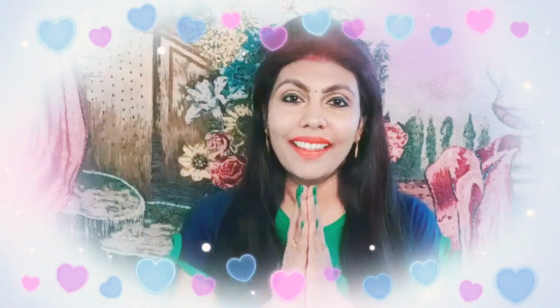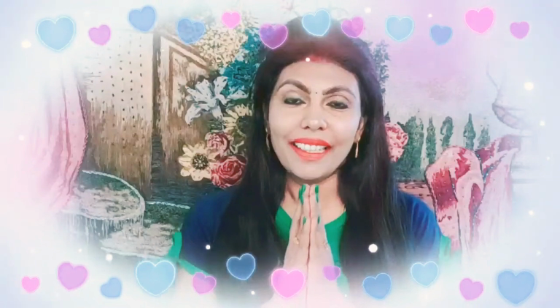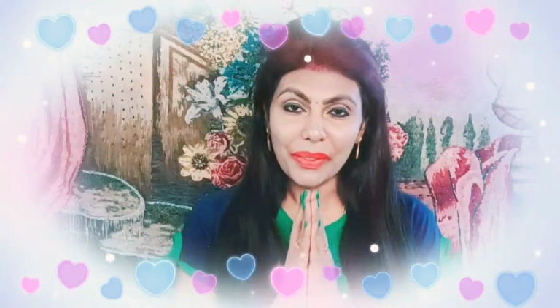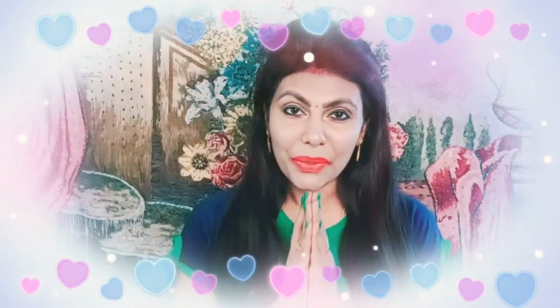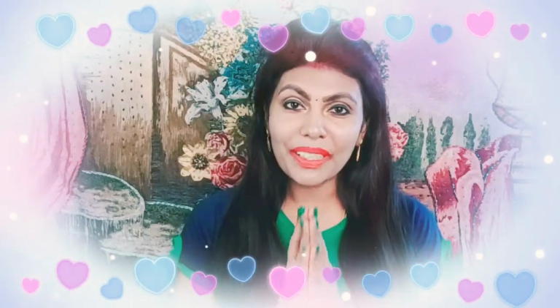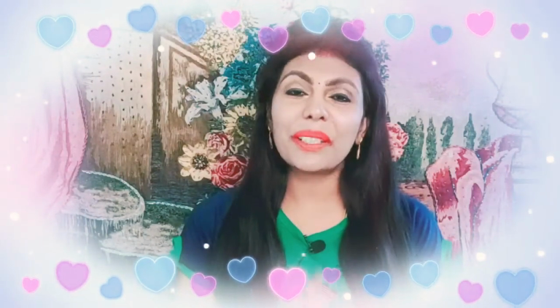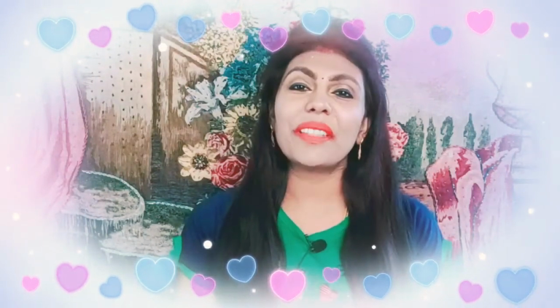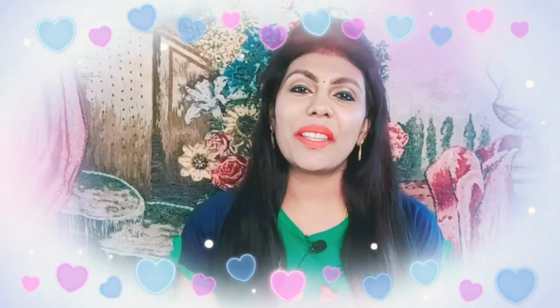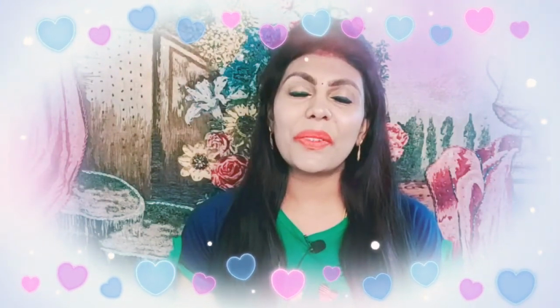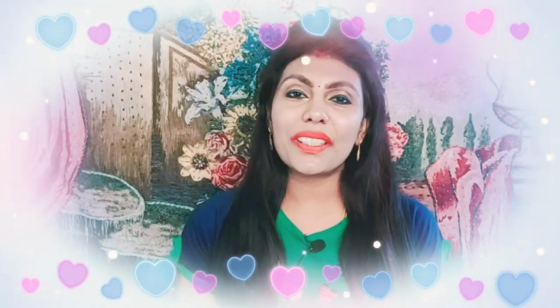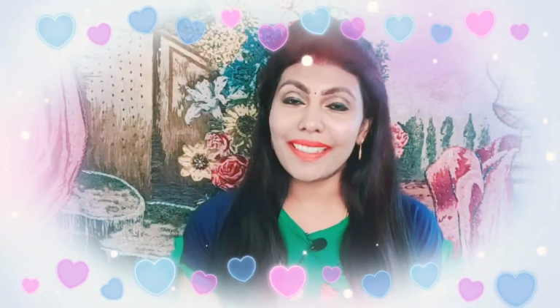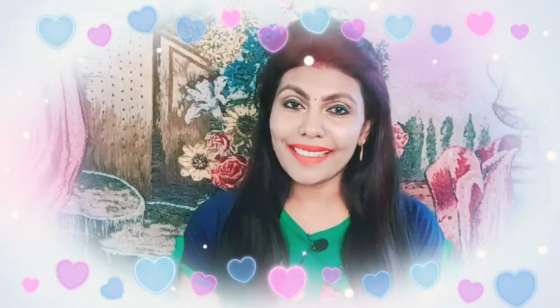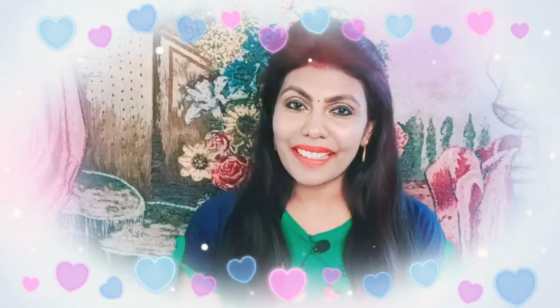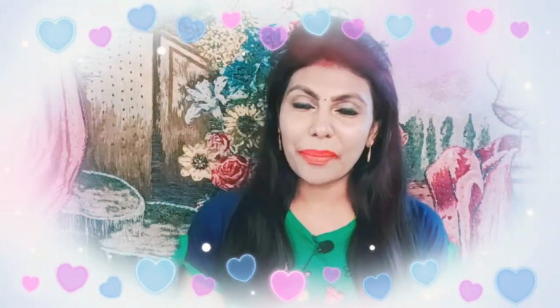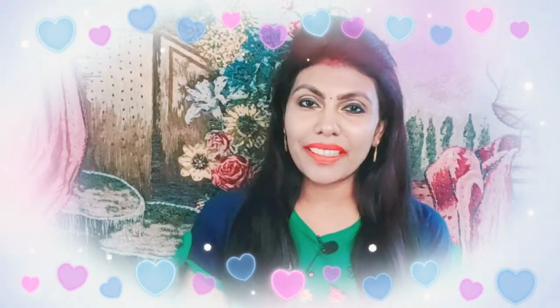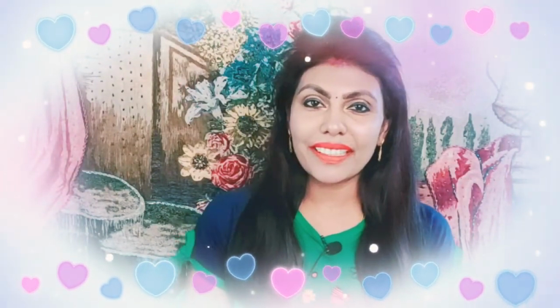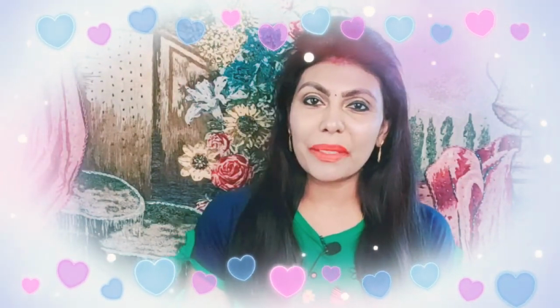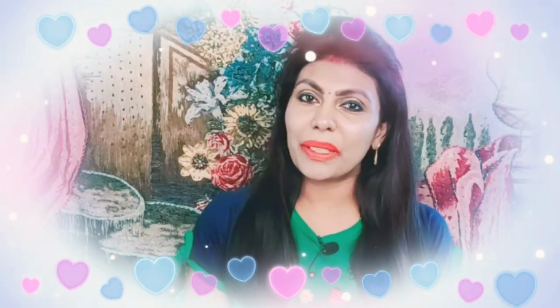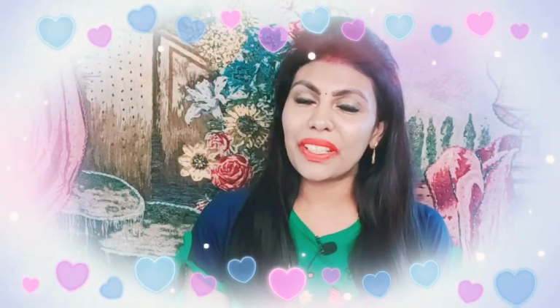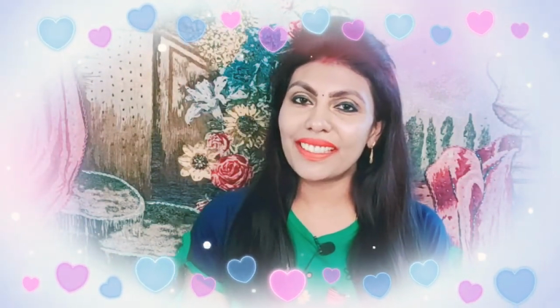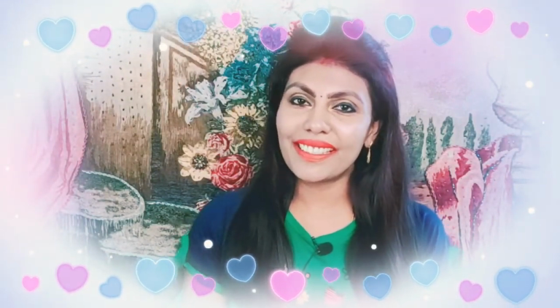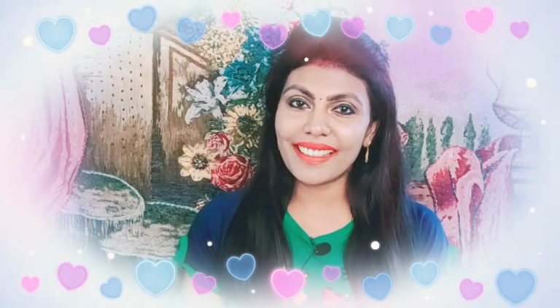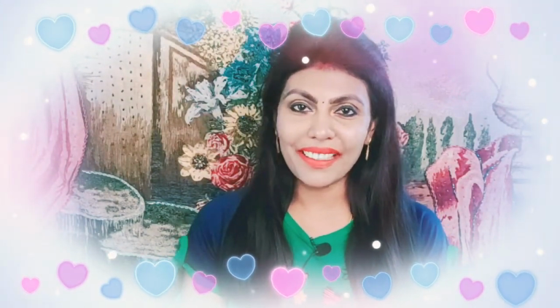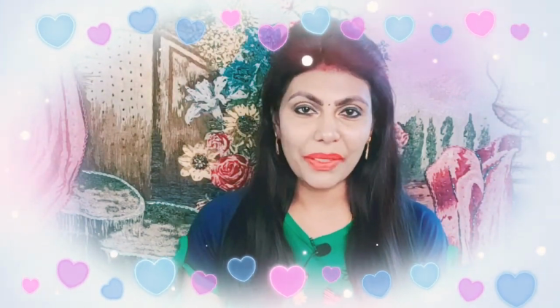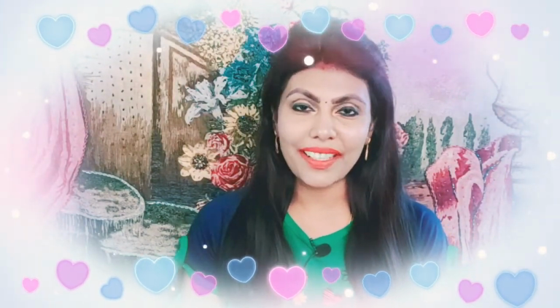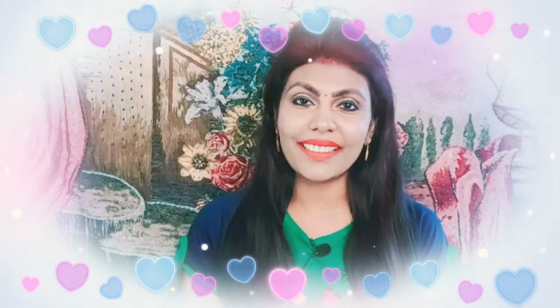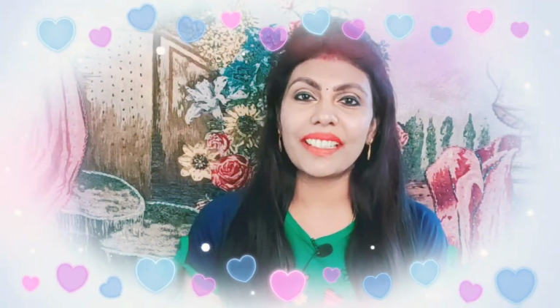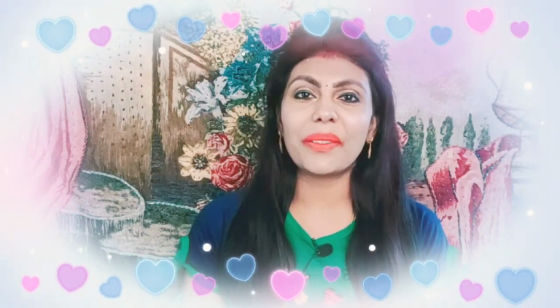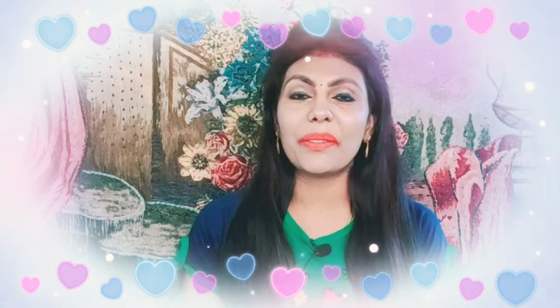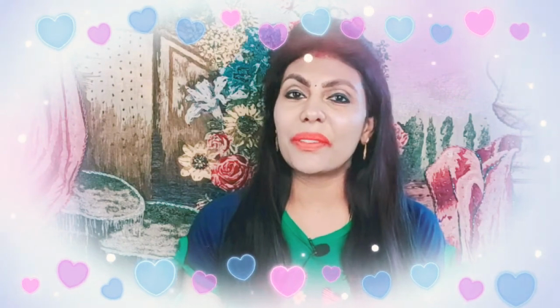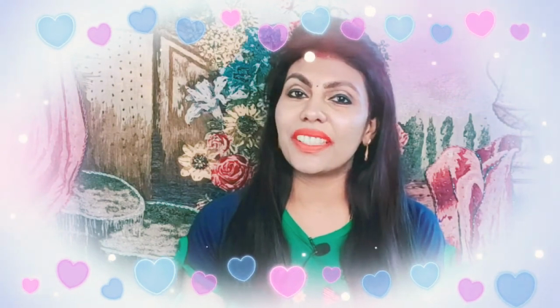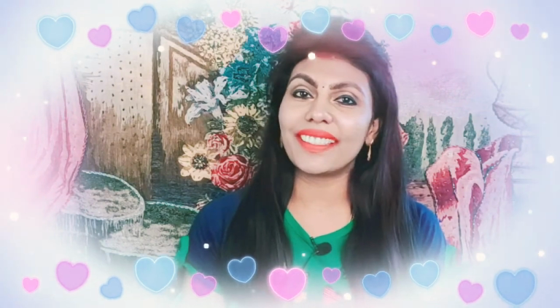Hello everyone, my name is Stella. You are watching Menorai ST Channel and we will be here in my channel.